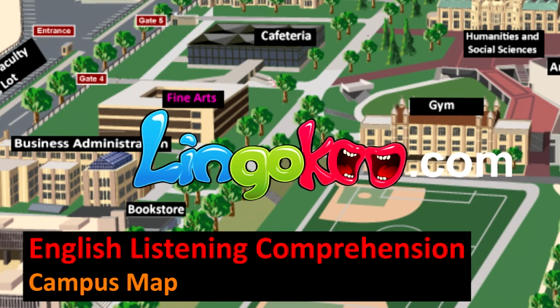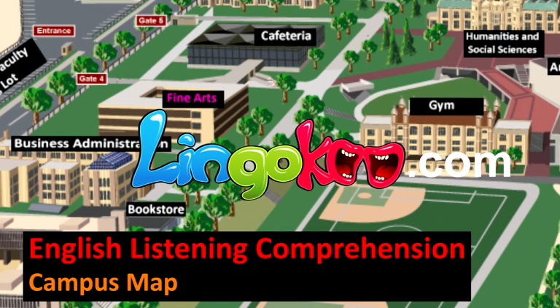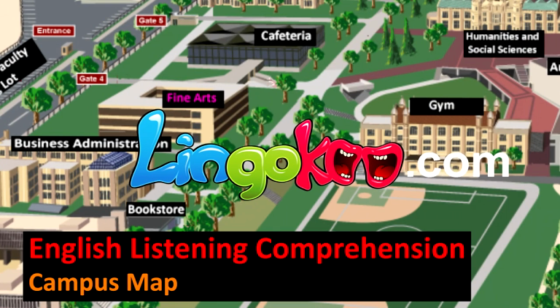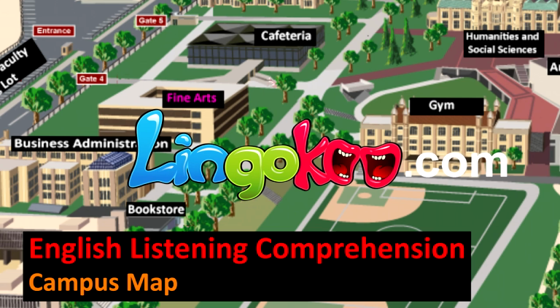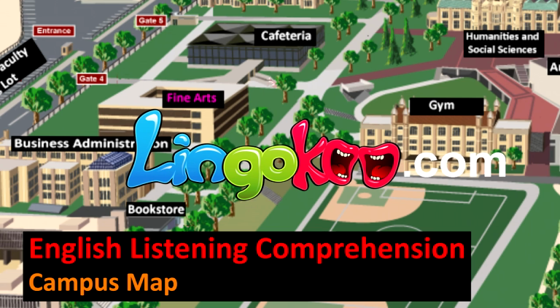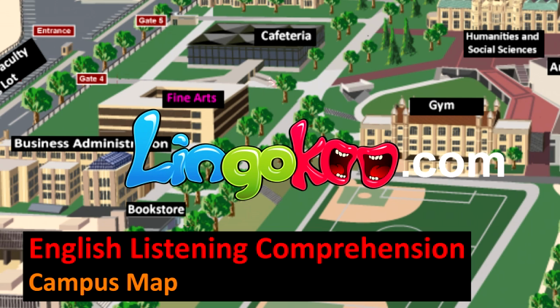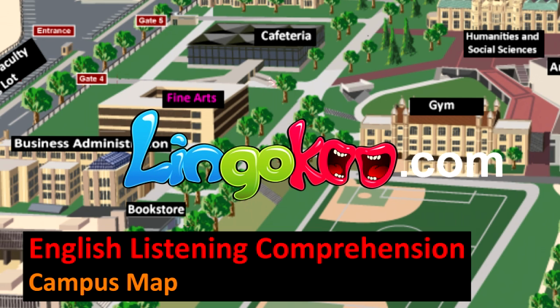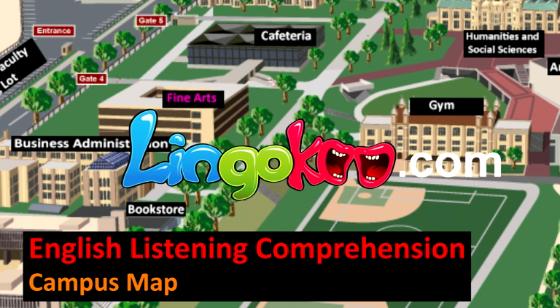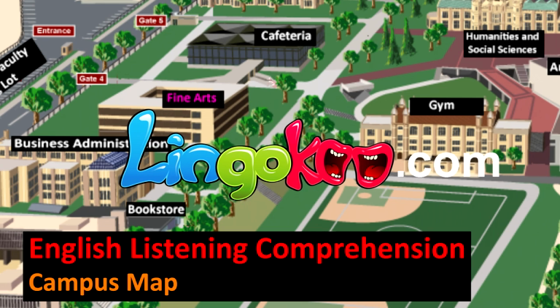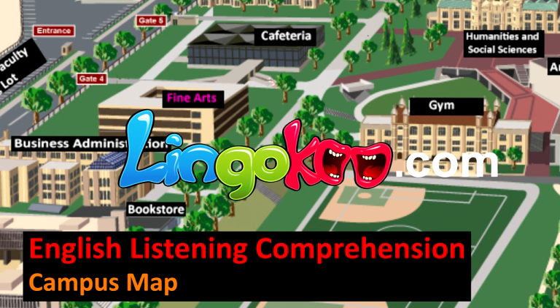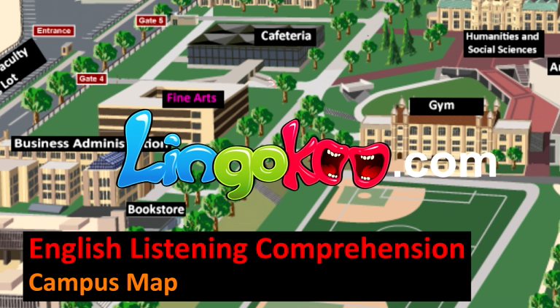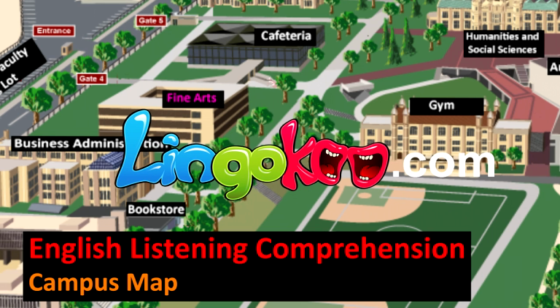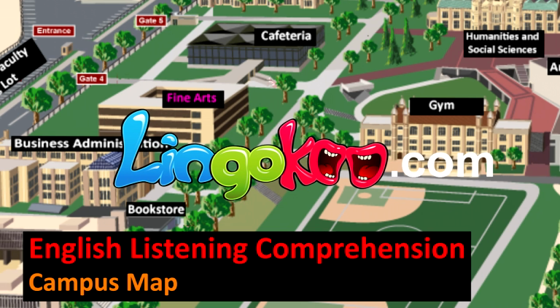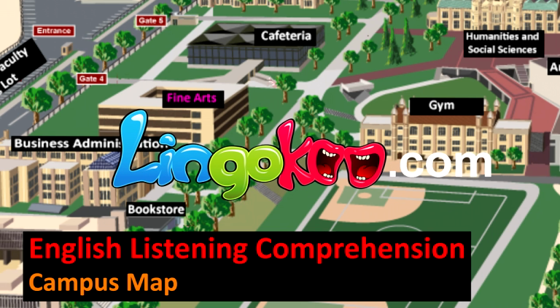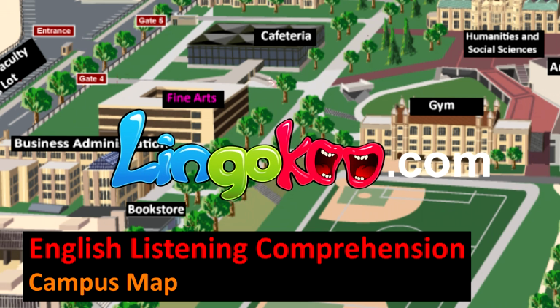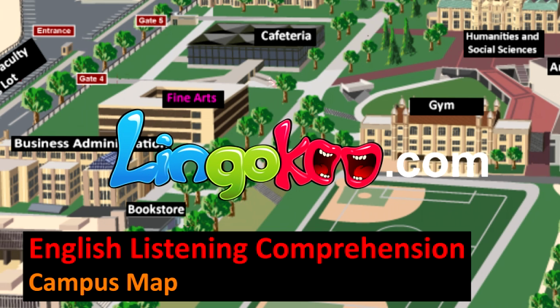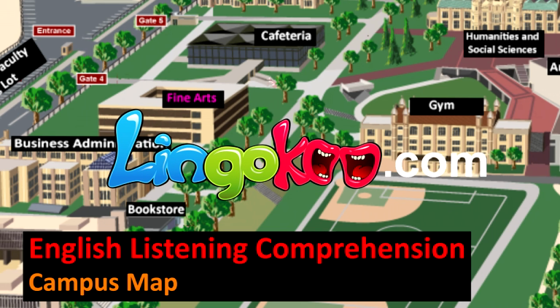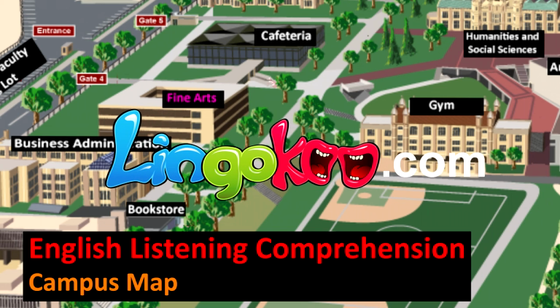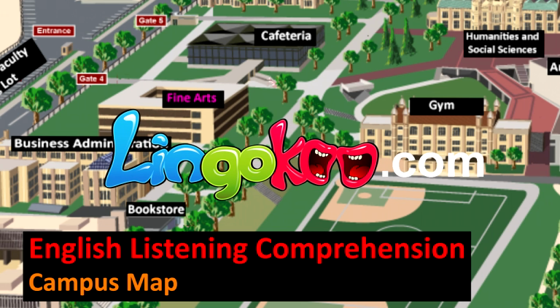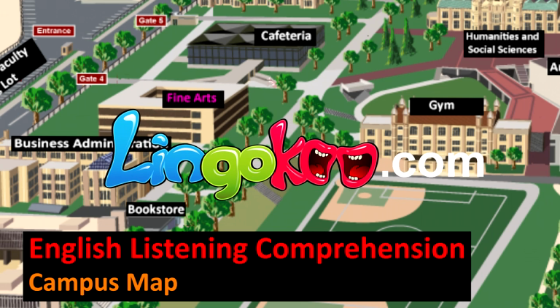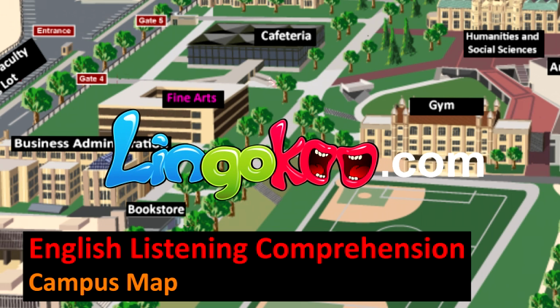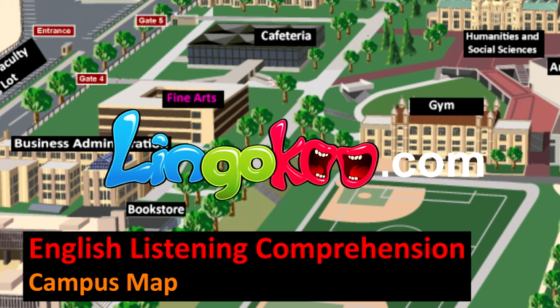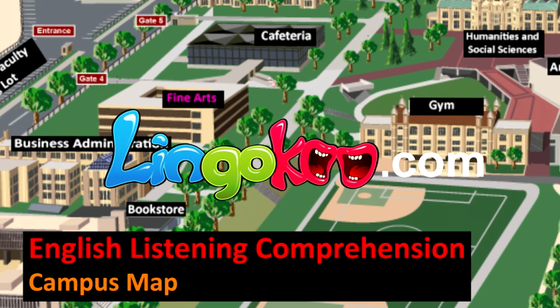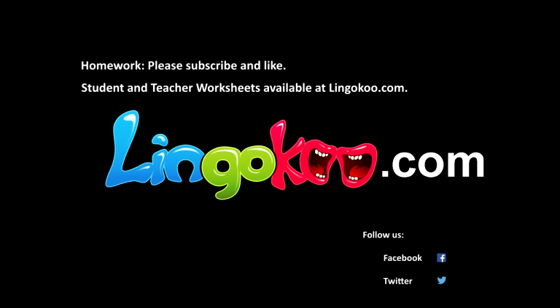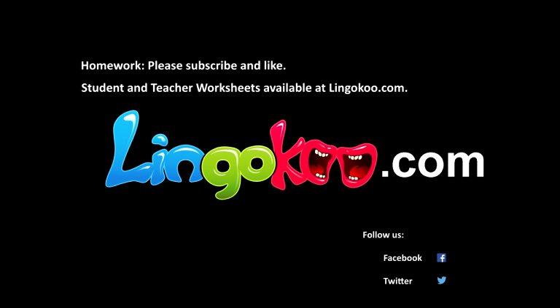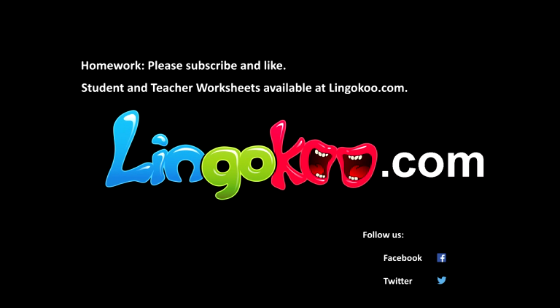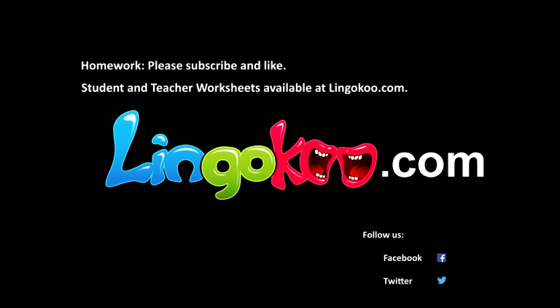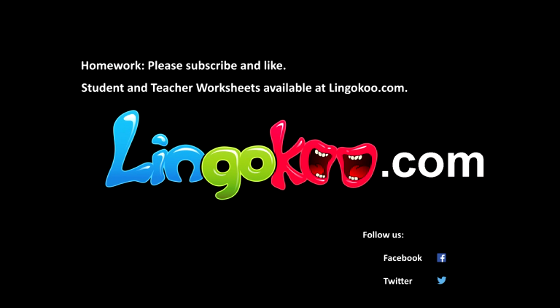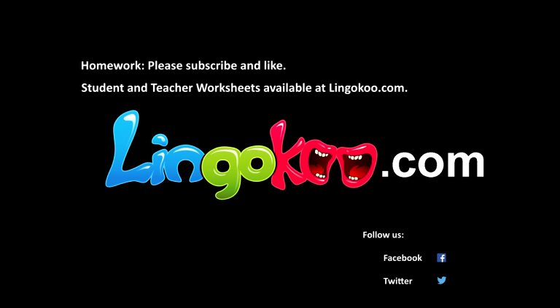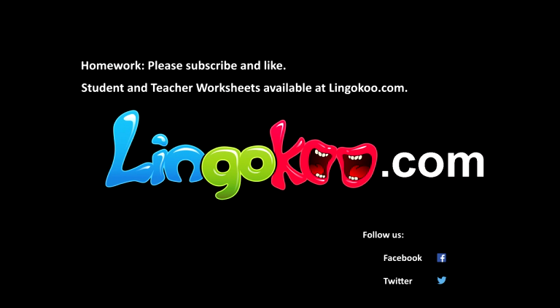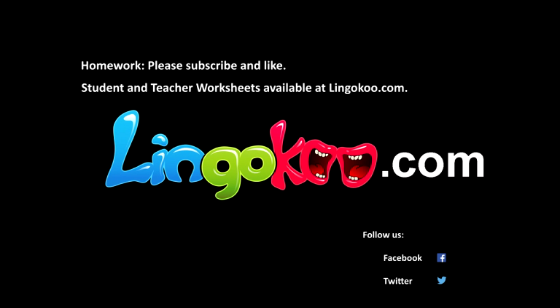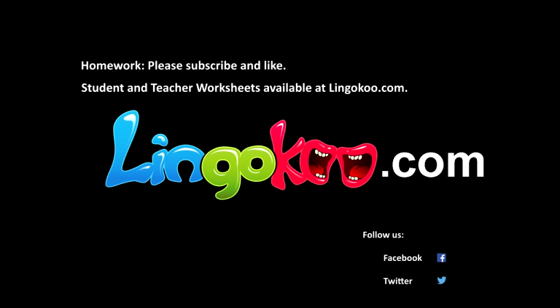English Listening Comprehension: Campus Map. Student and teacher worksheets available at Lingoku.com.